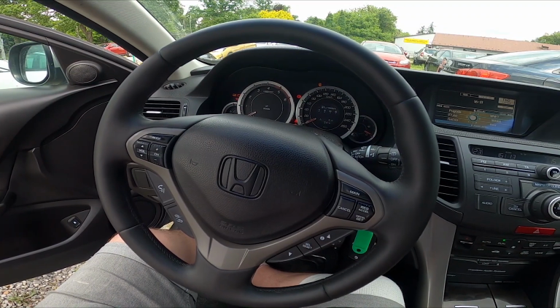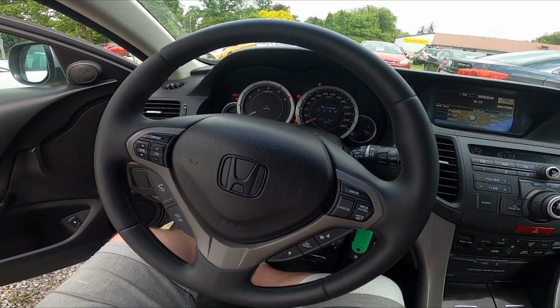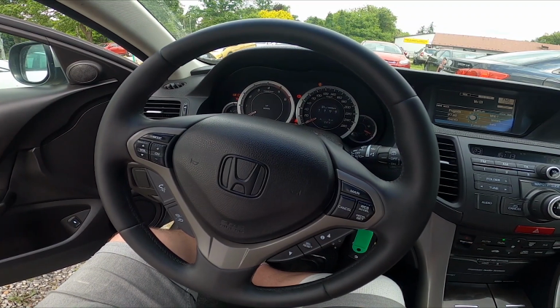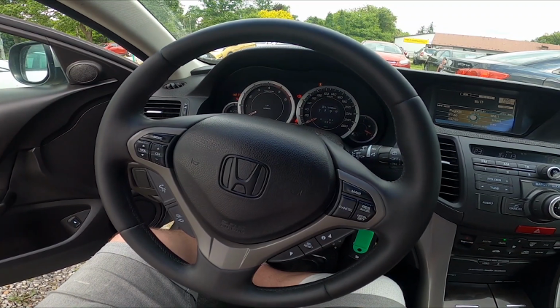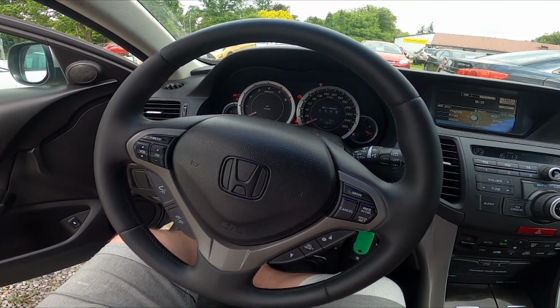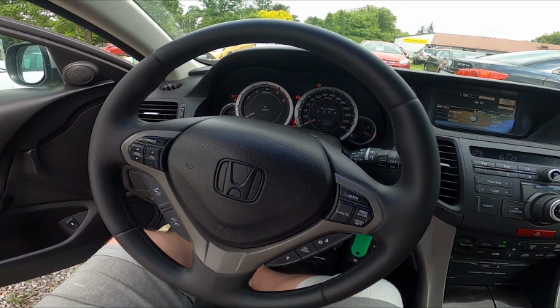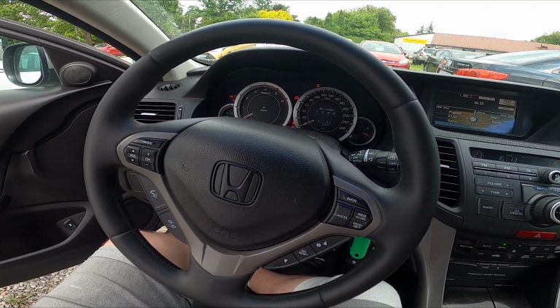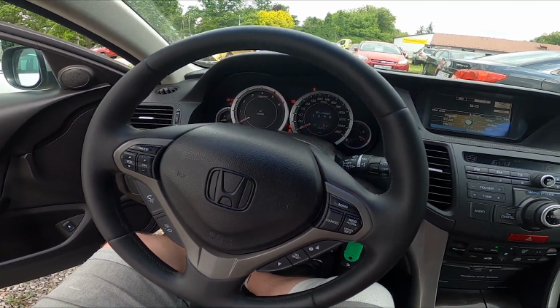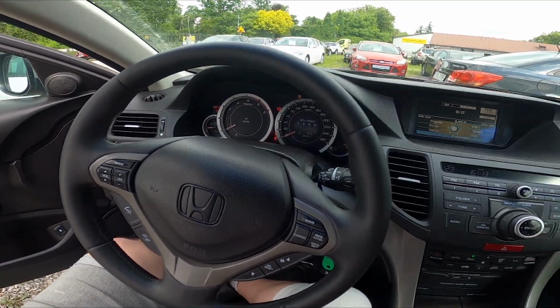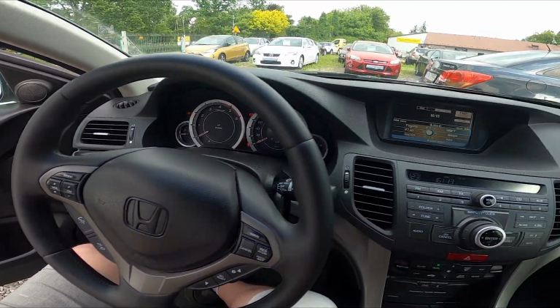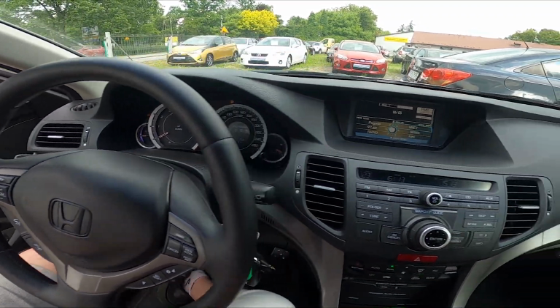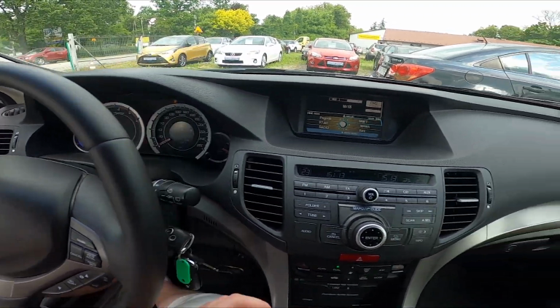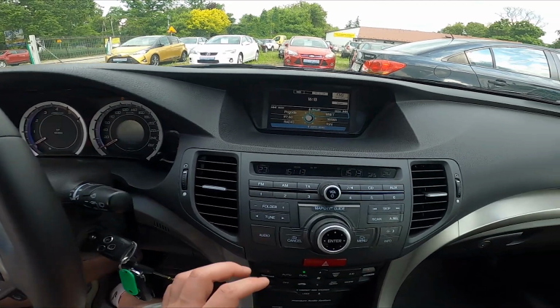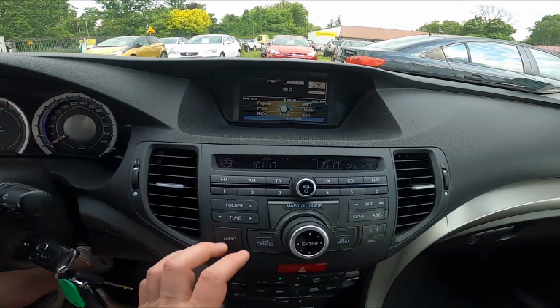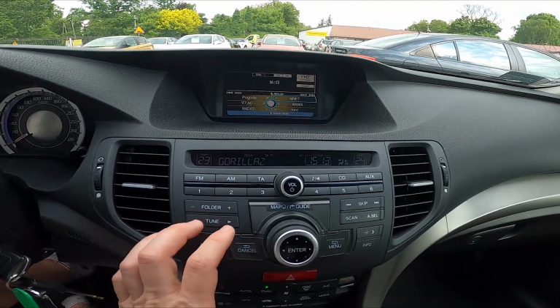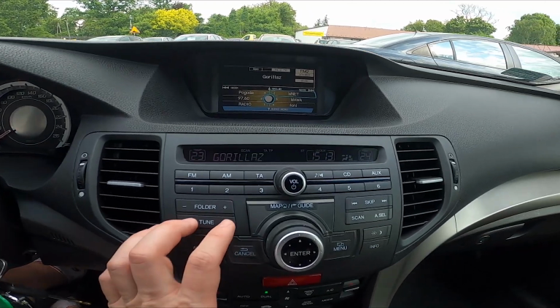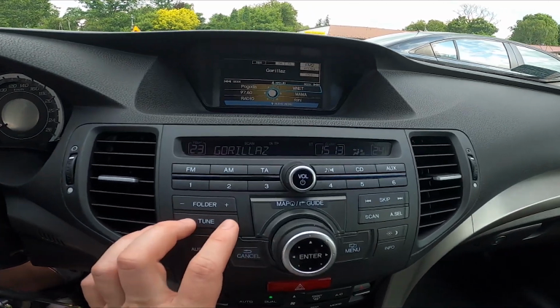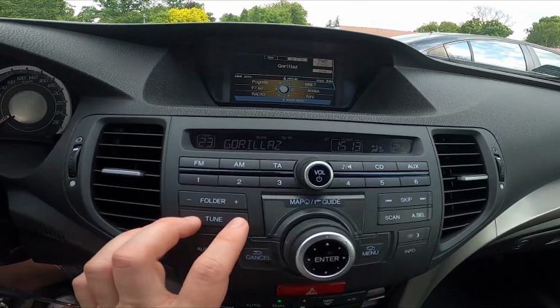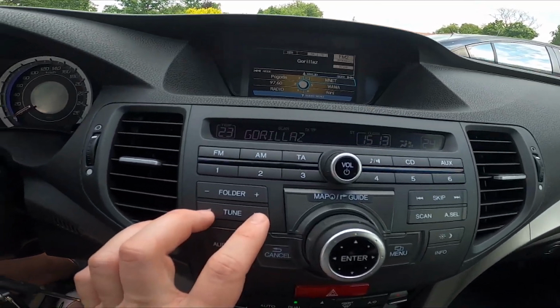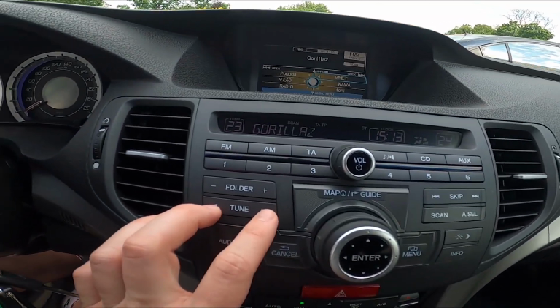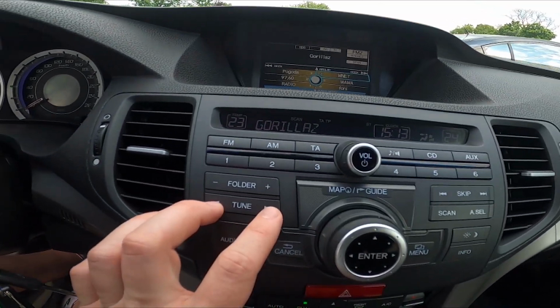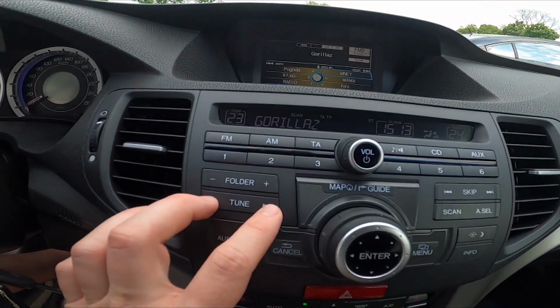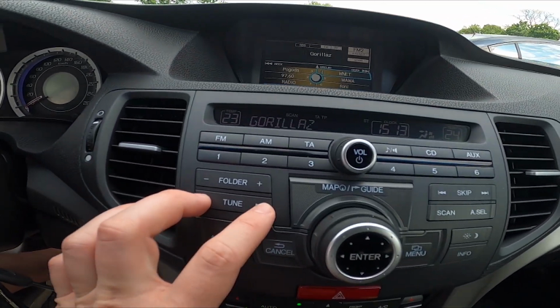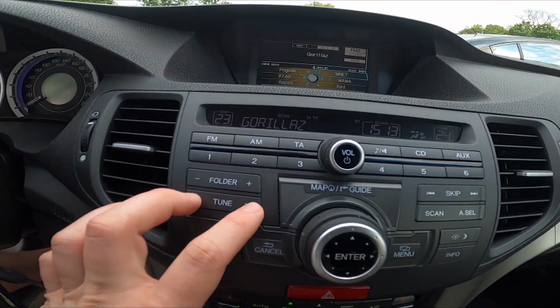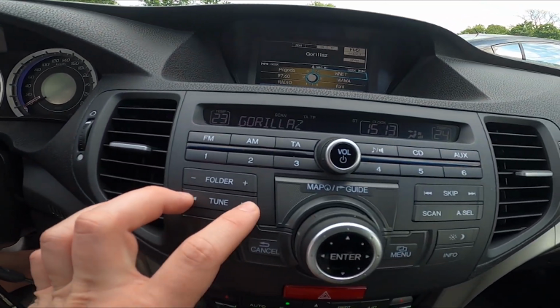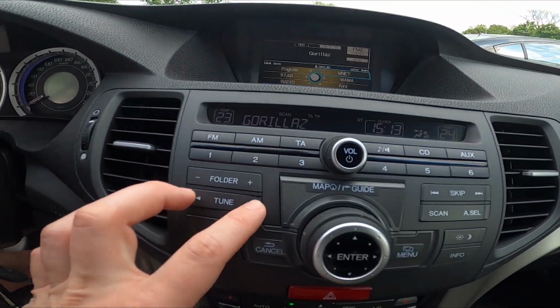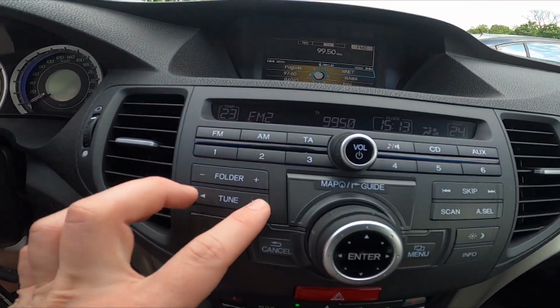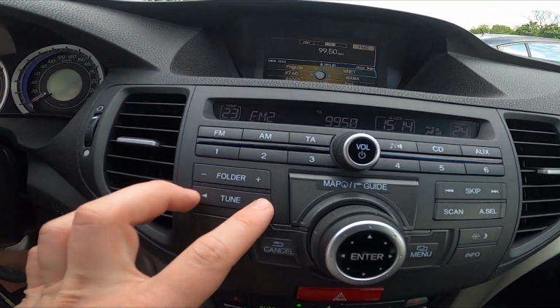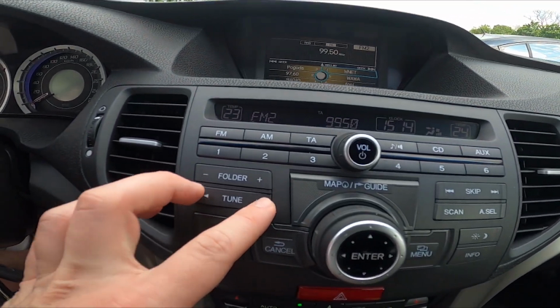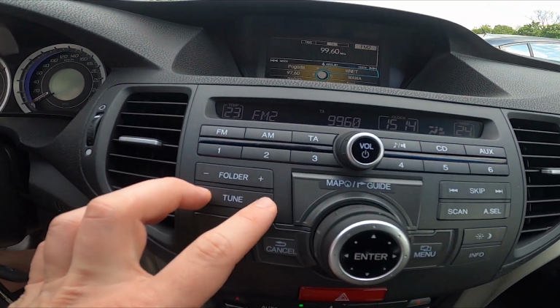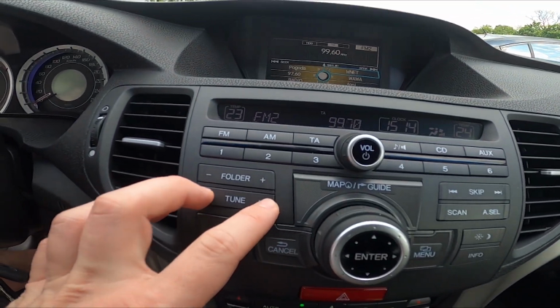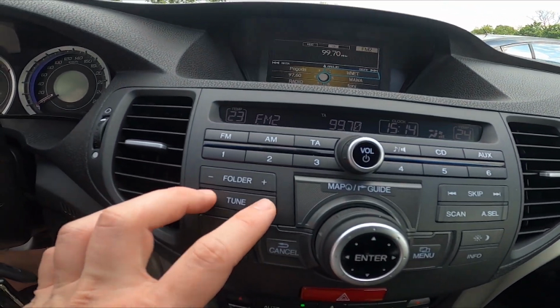In the beginning let's take a look at the radio panel and tune the radio manually by pressing these buttons.